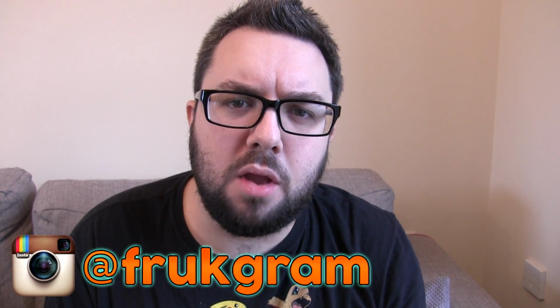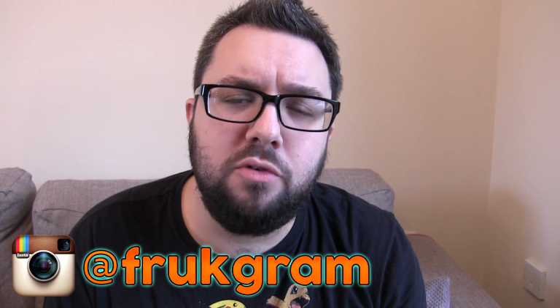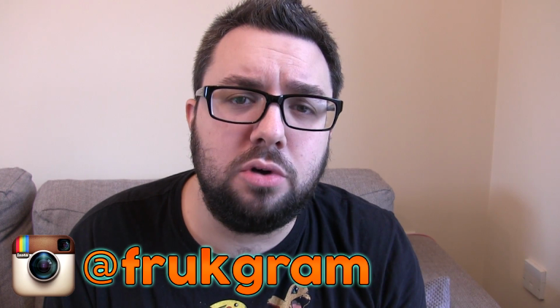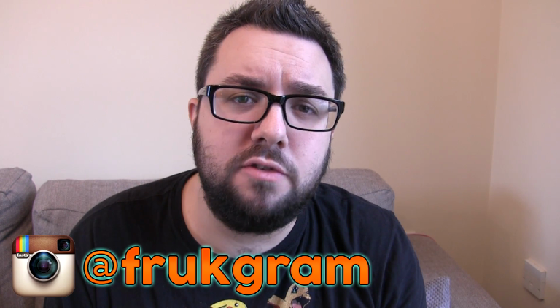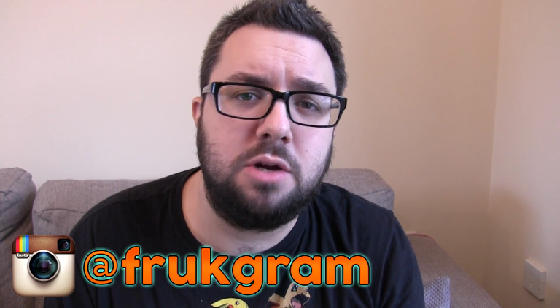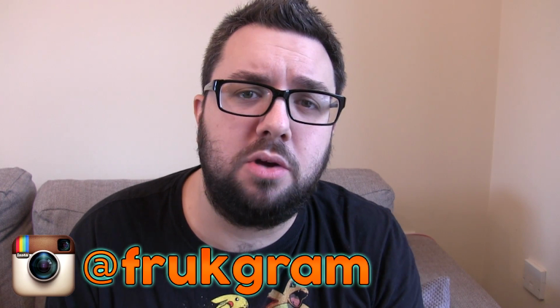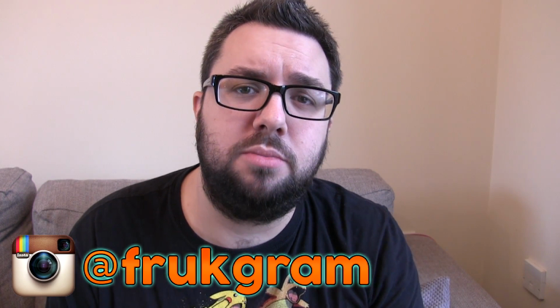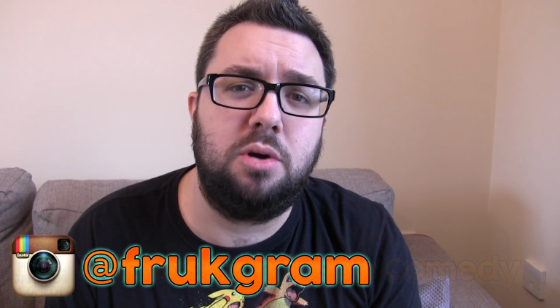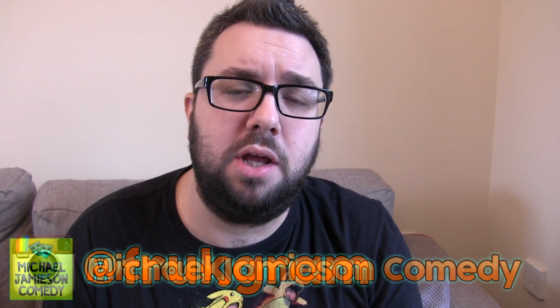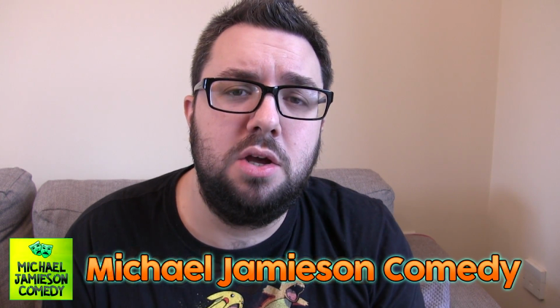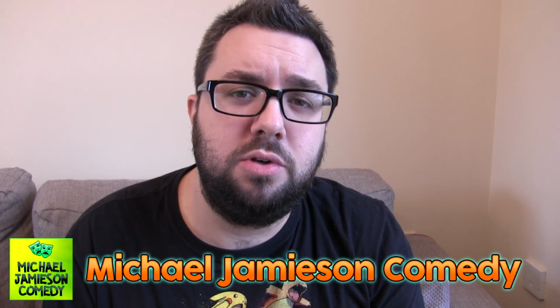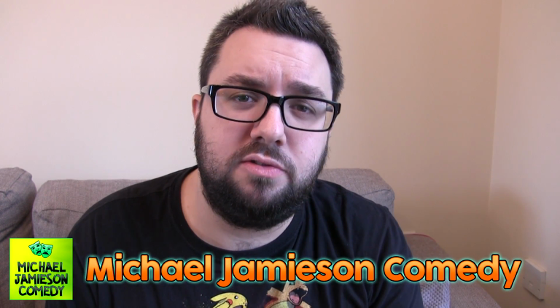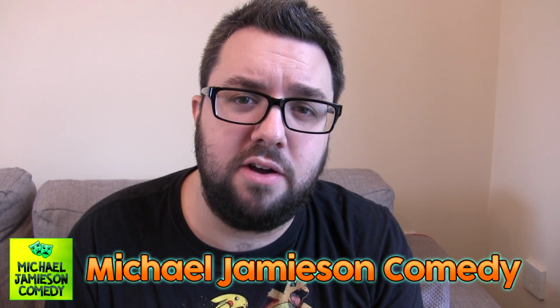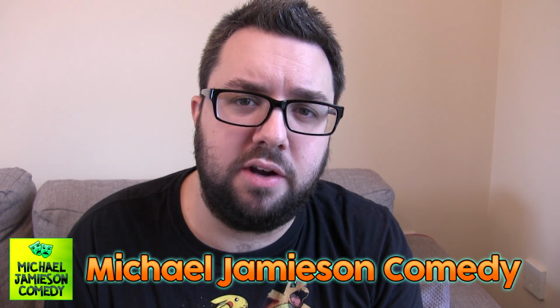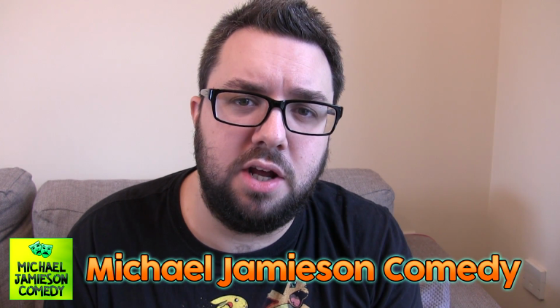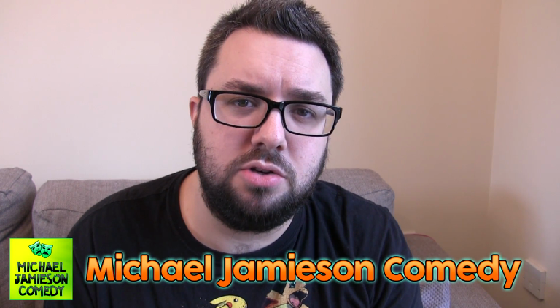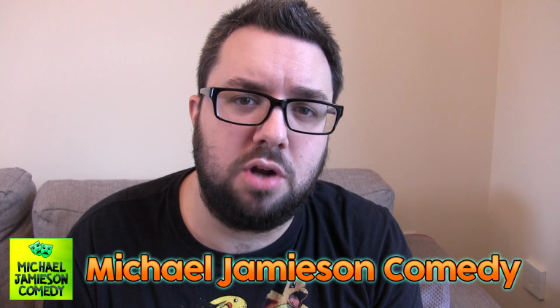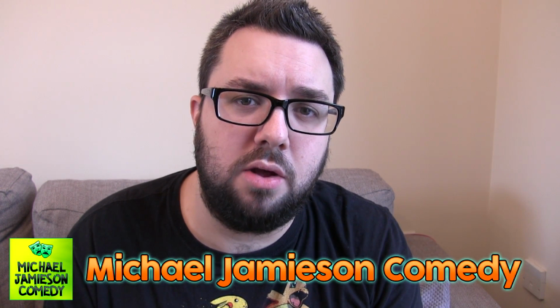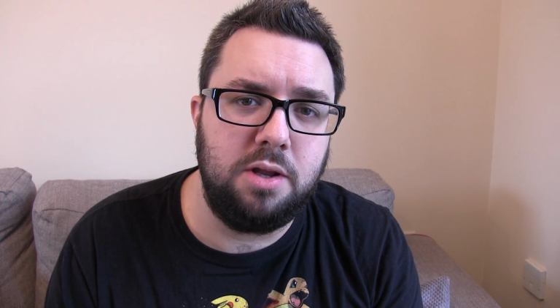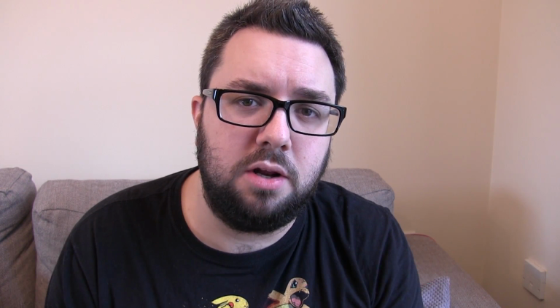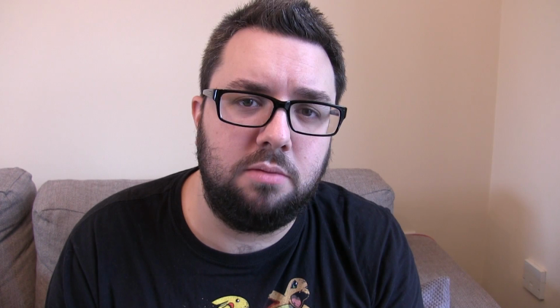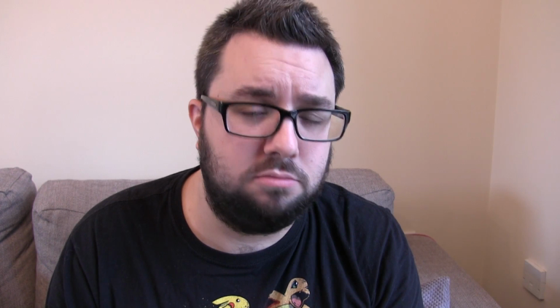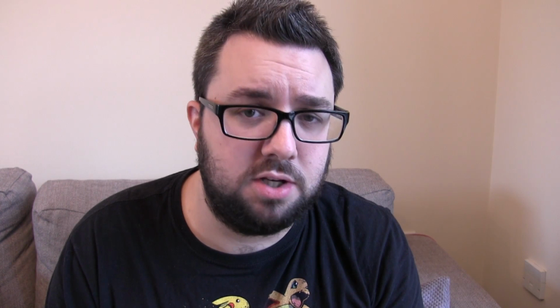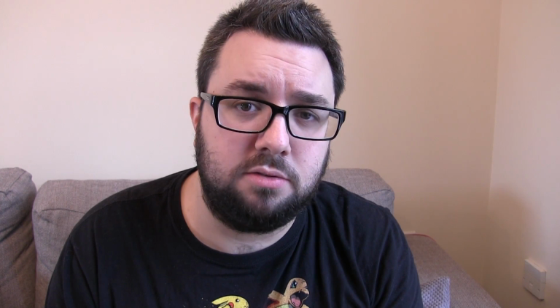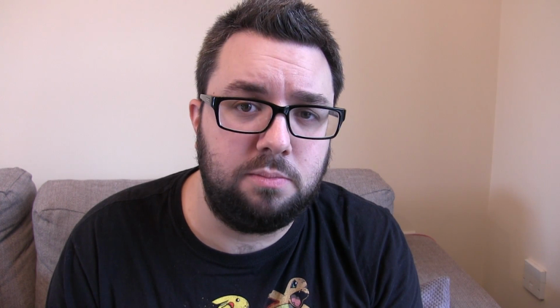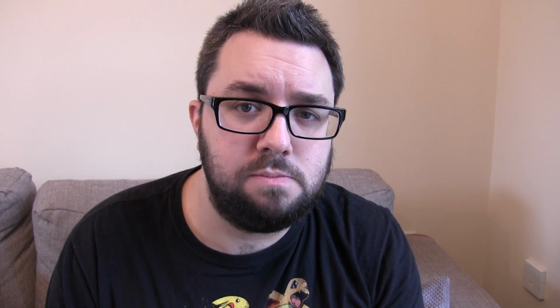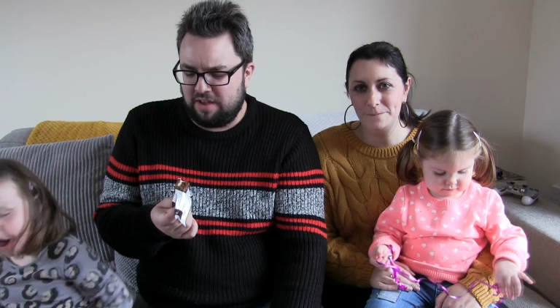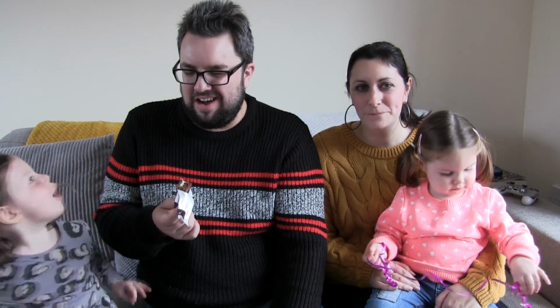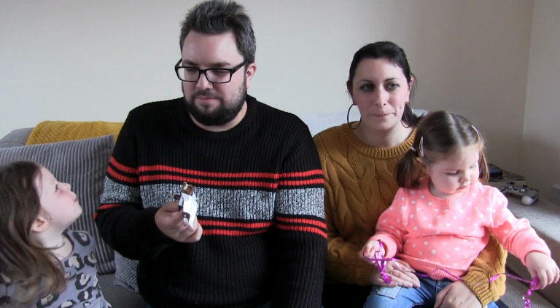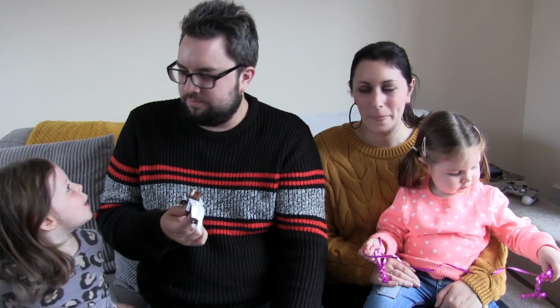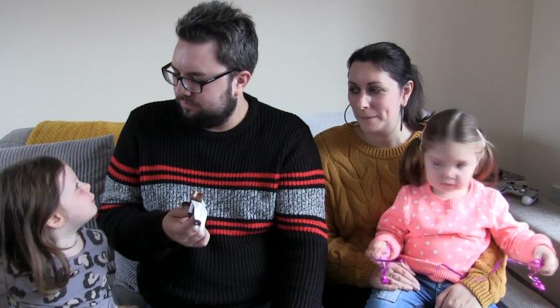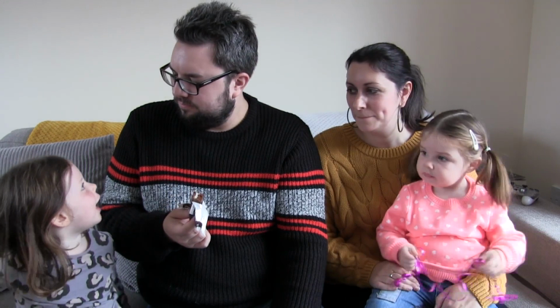We've also got another channel, Michael Jameson Comedy, which is very funny, and you should go there immediately. Cheers.